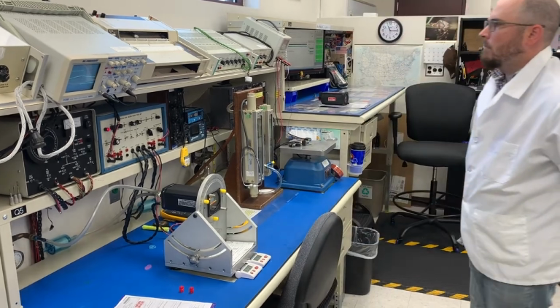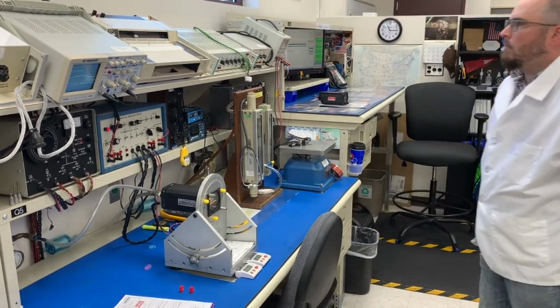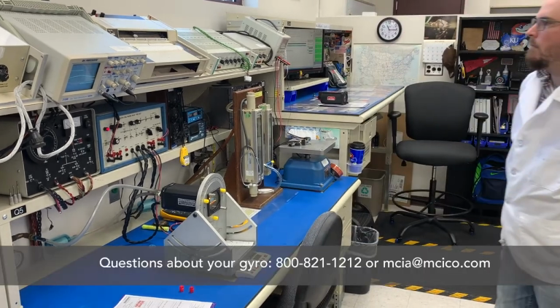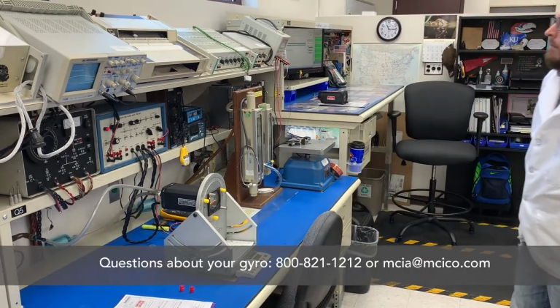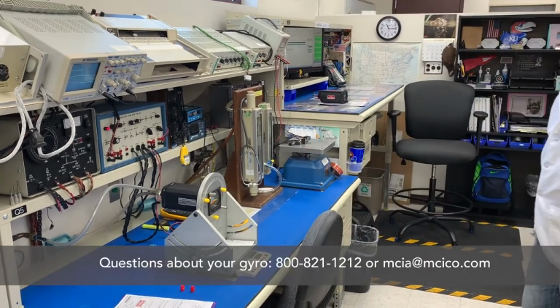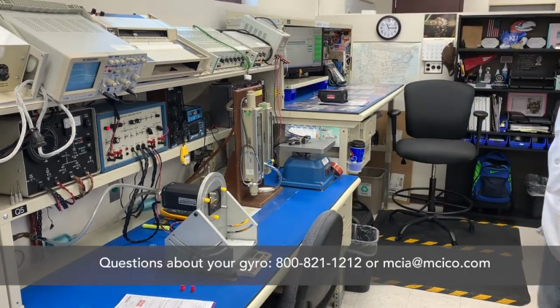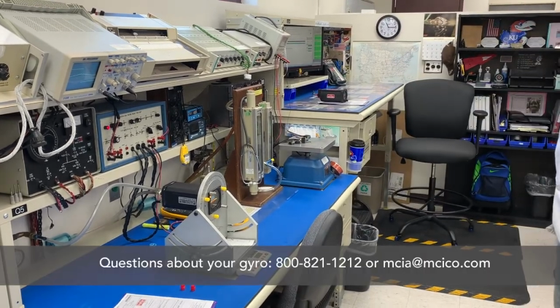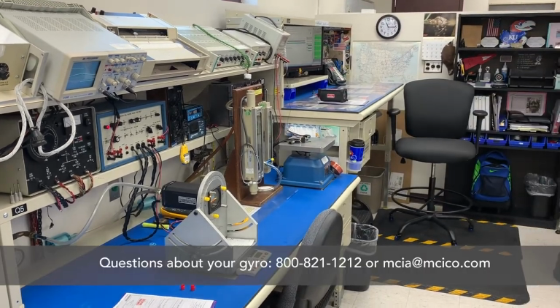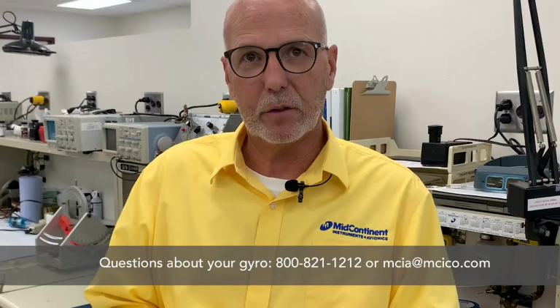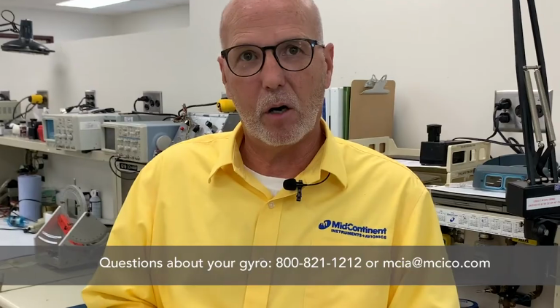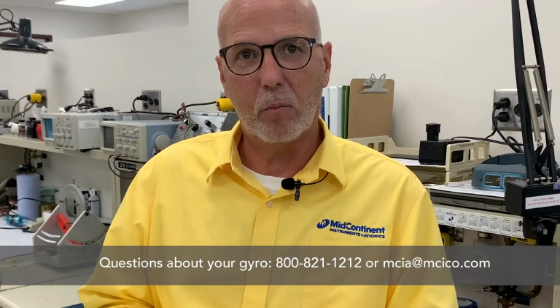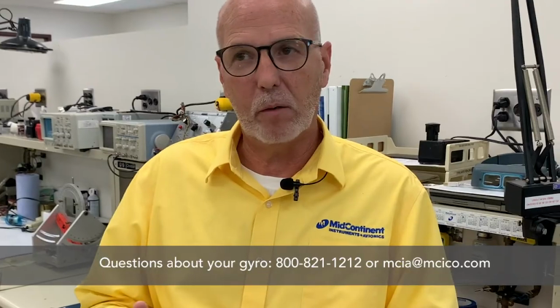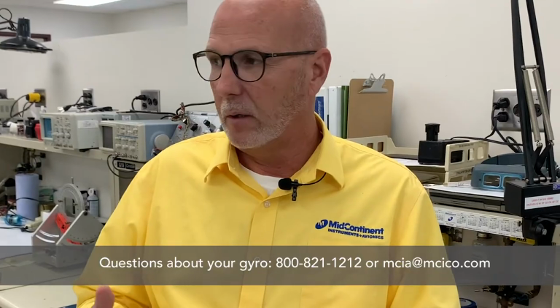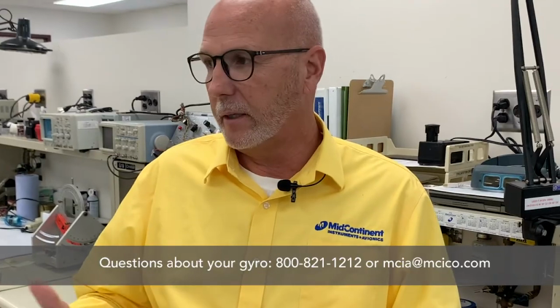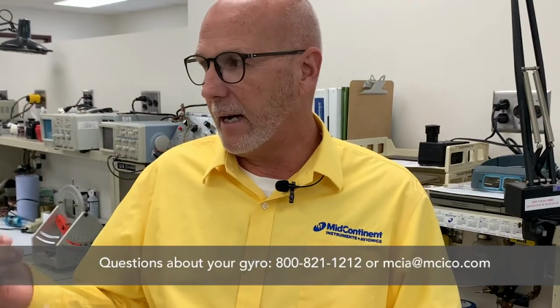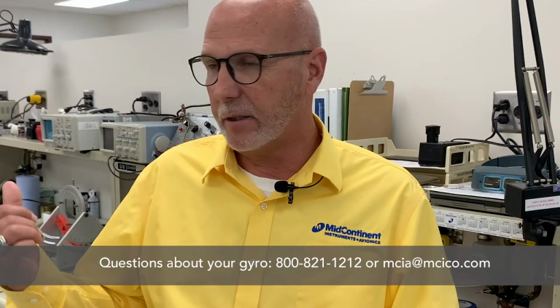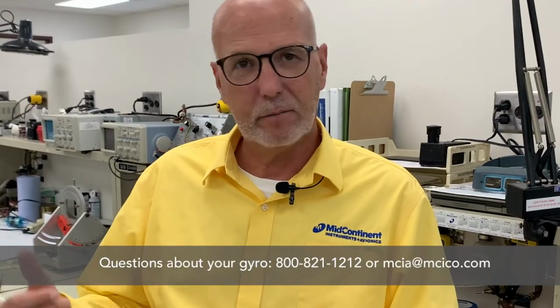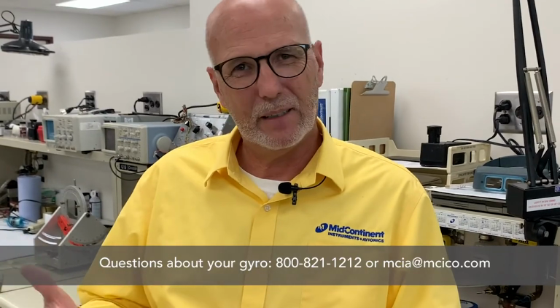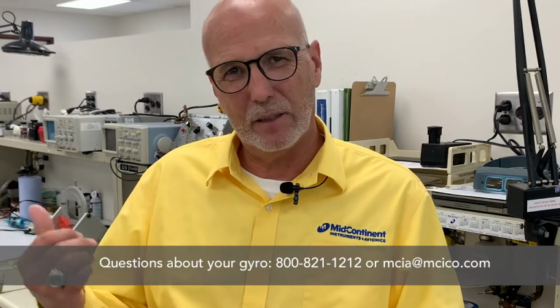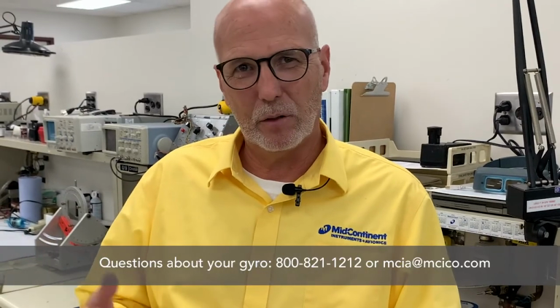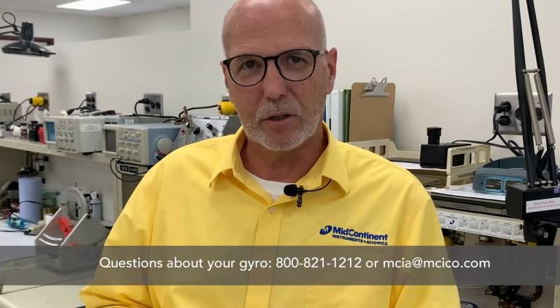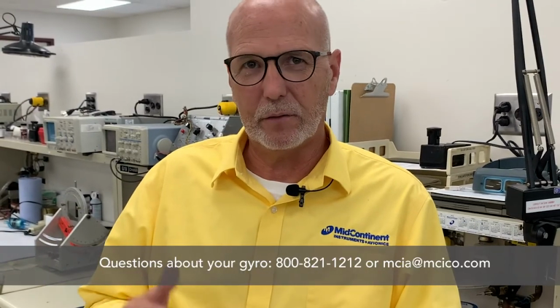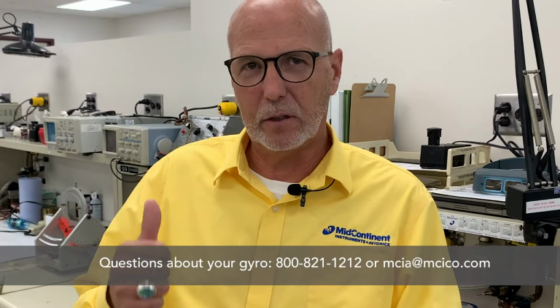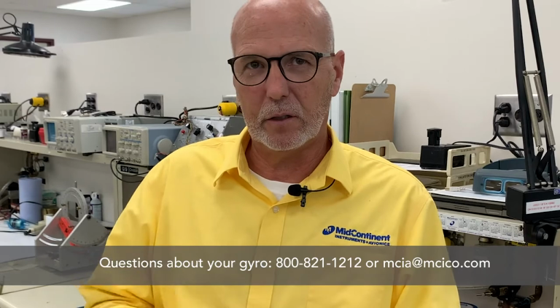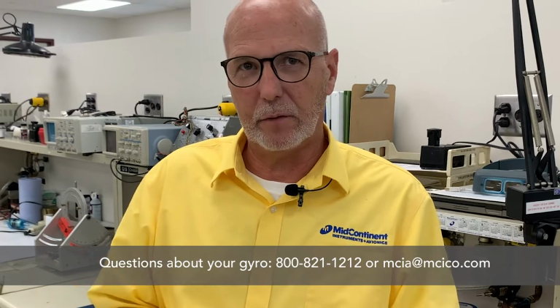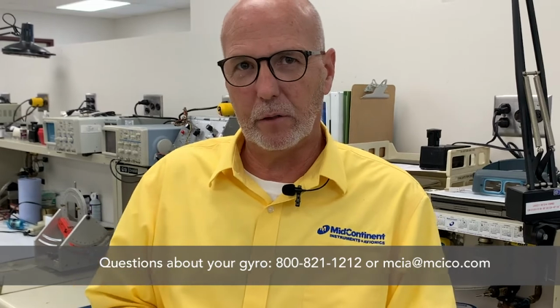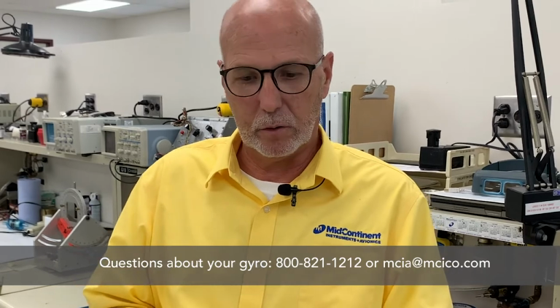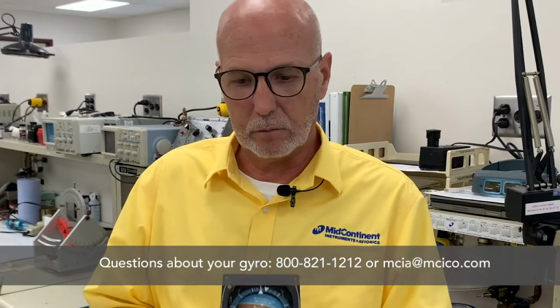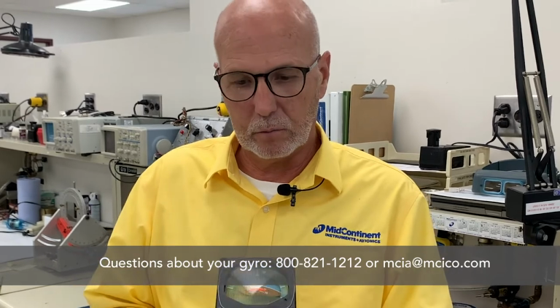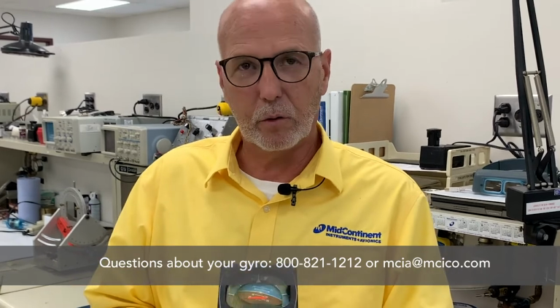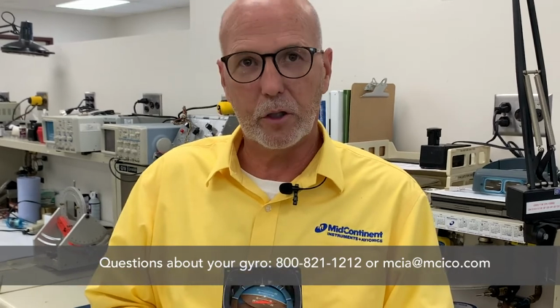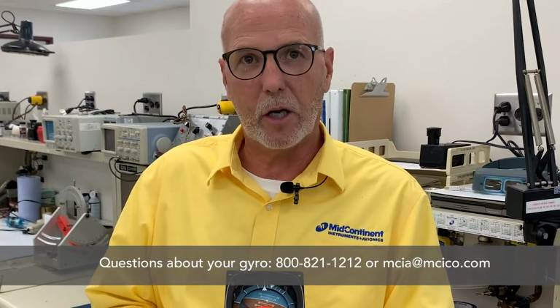If you have any questions, give us a call. The guys here know their stuff — send your instrument in to us. We do a good job.